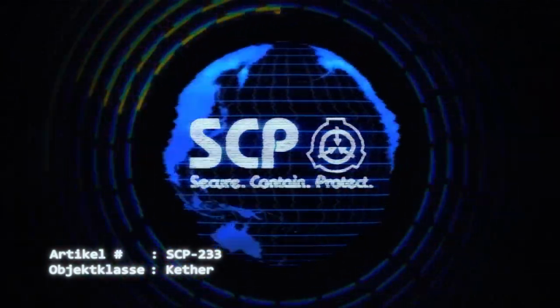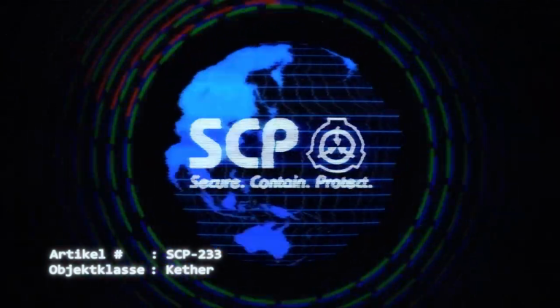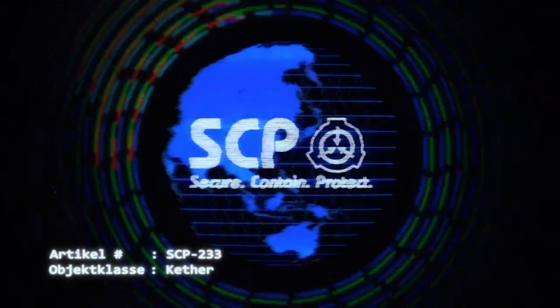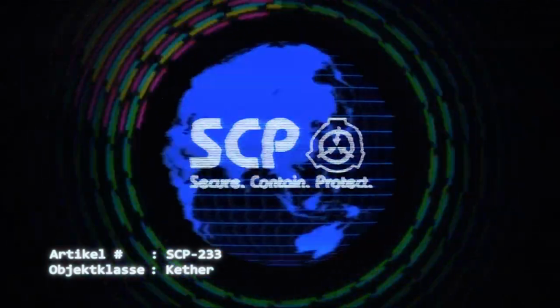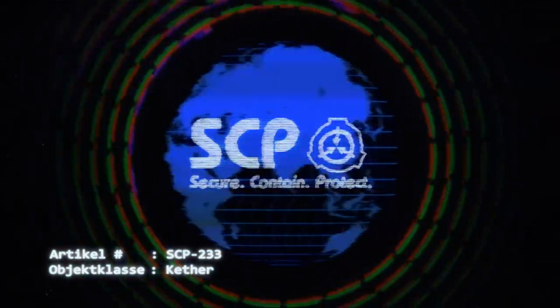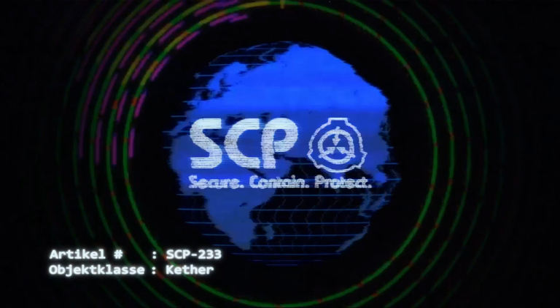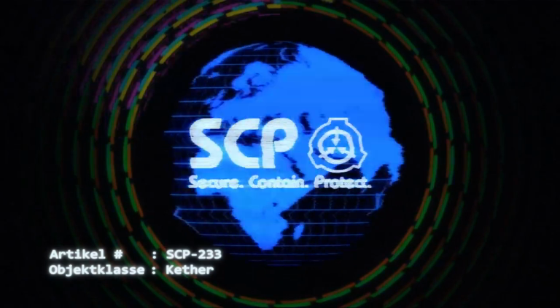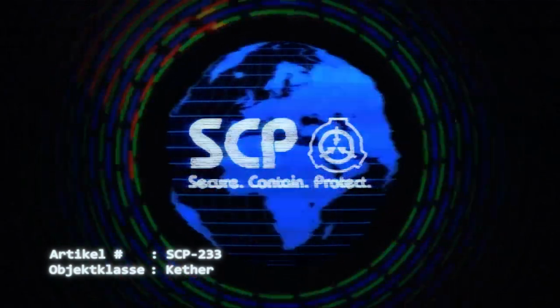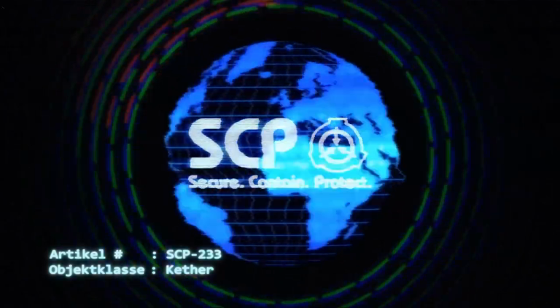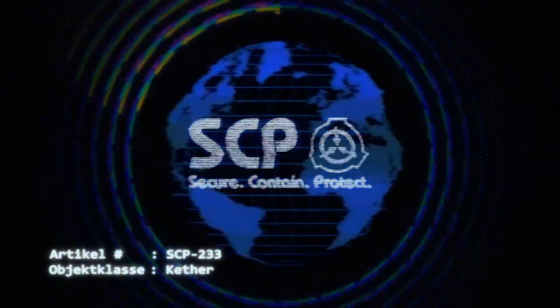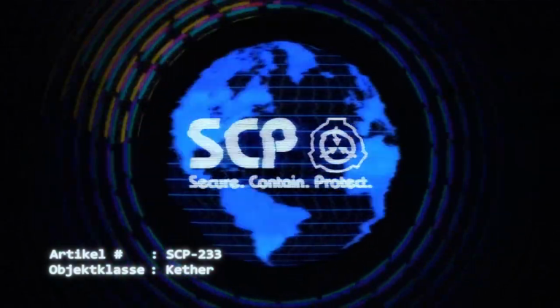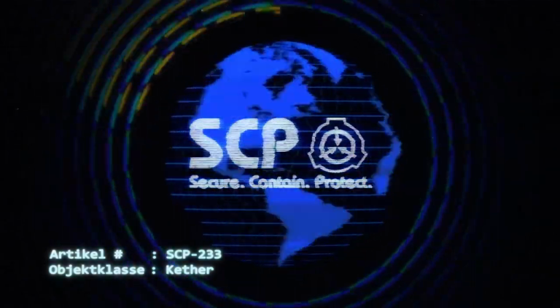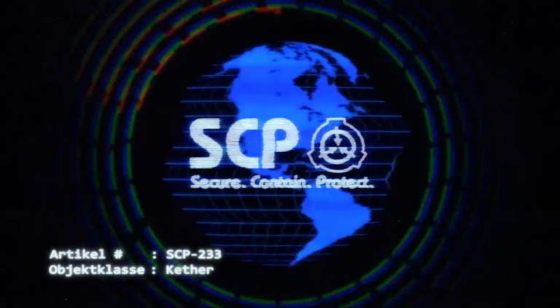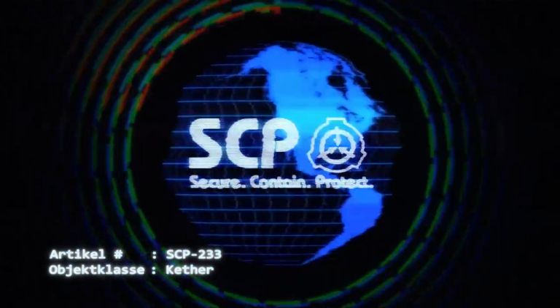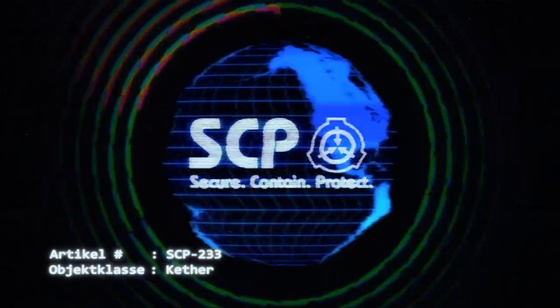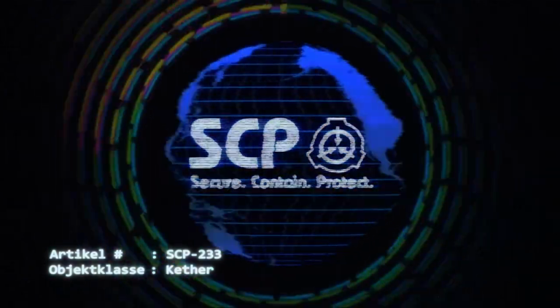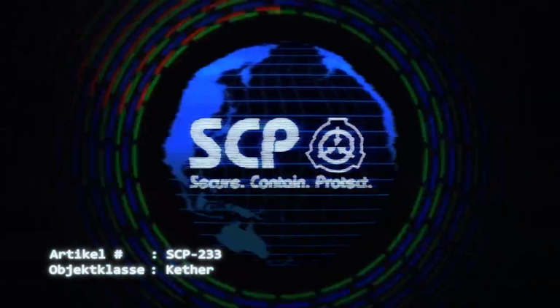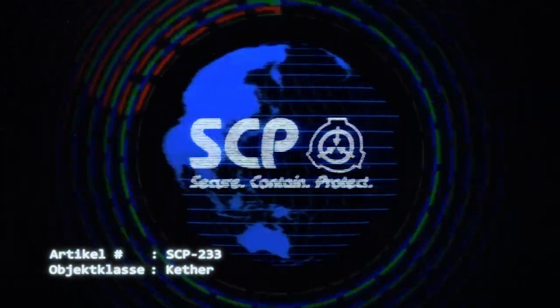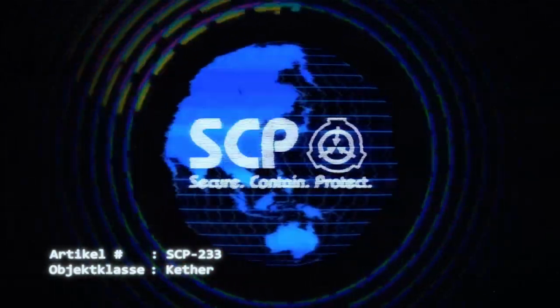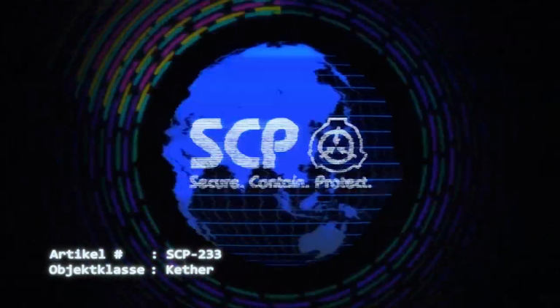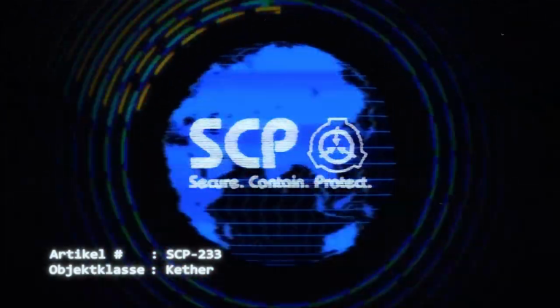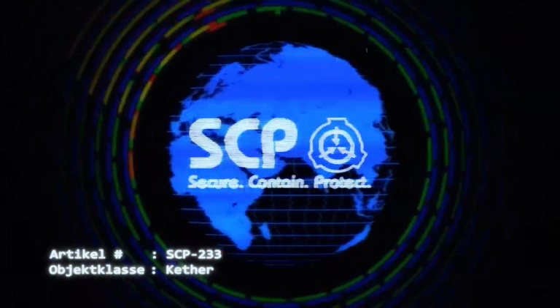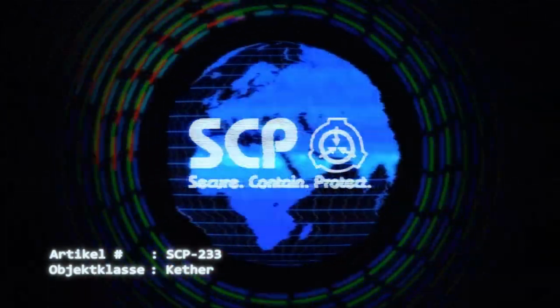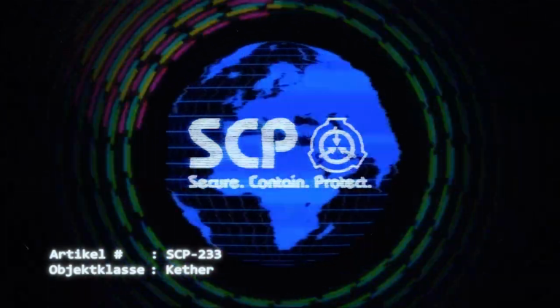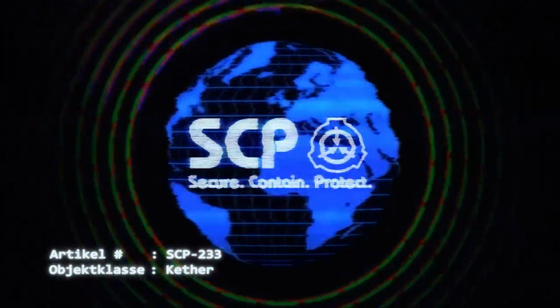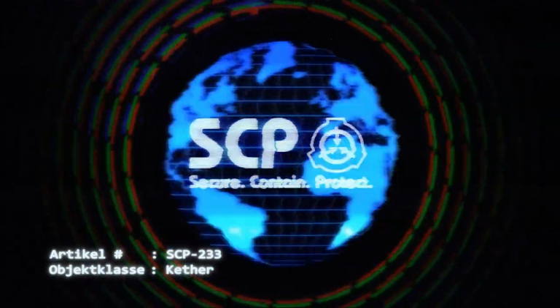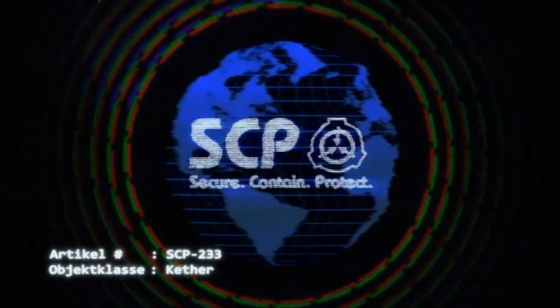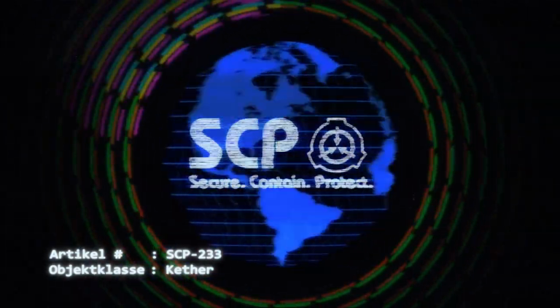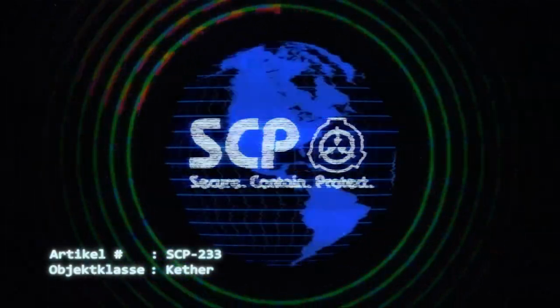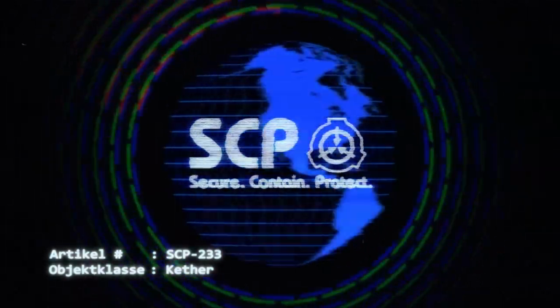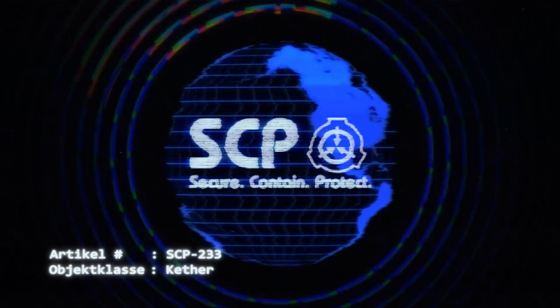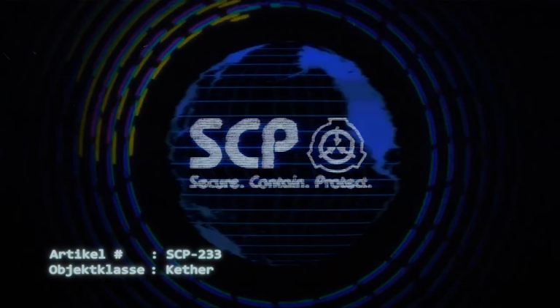Anhang 233-B: Unter keinen Umständen darf schwangeres Personal in die Sicherheitszone gelassen werden.